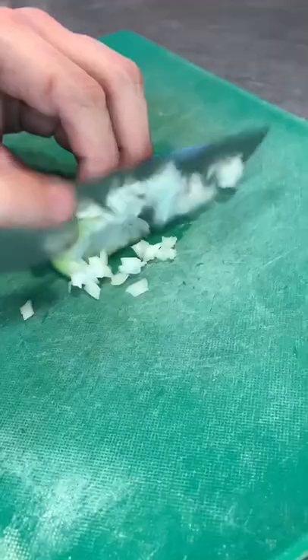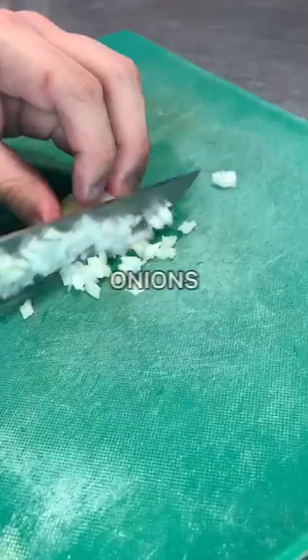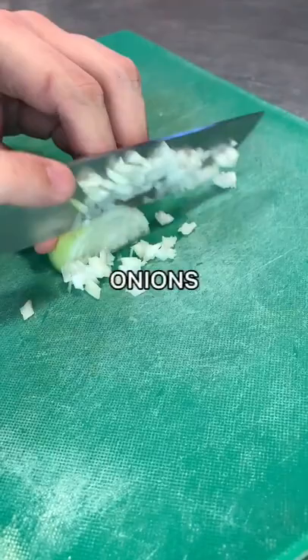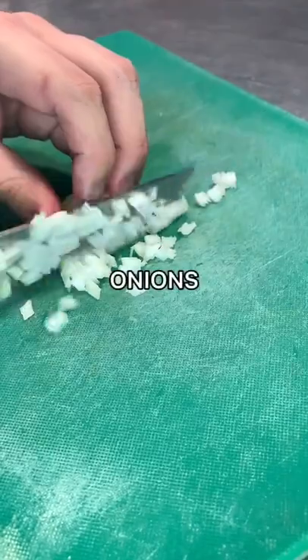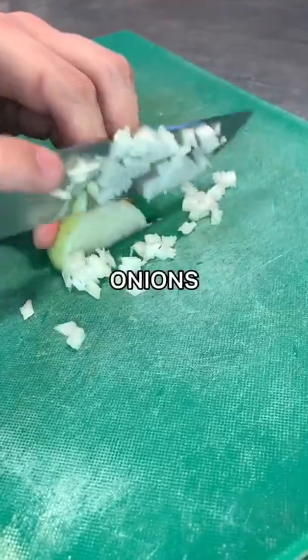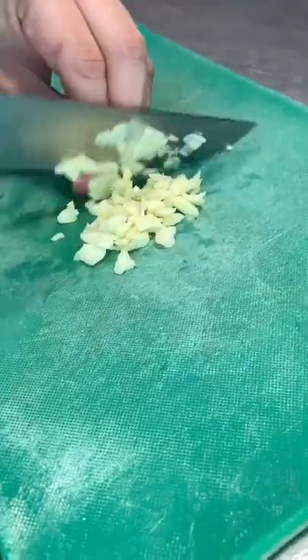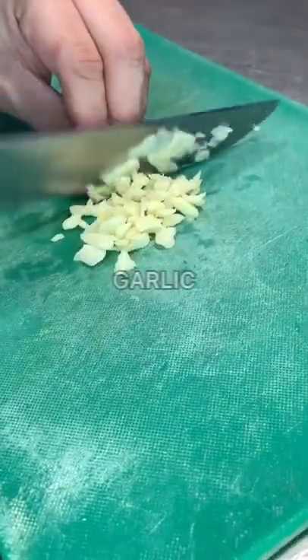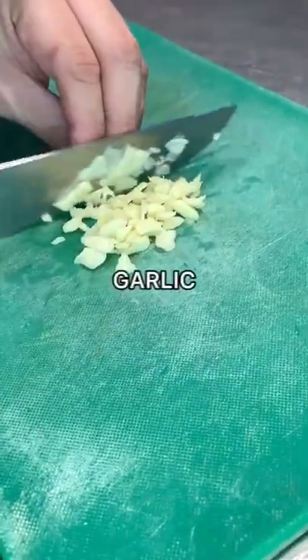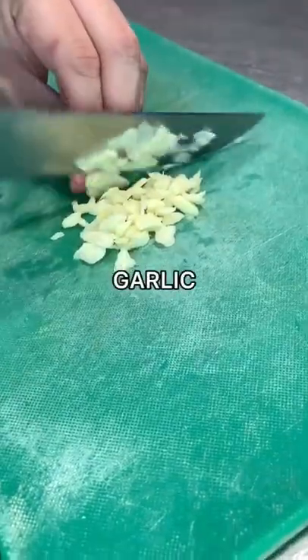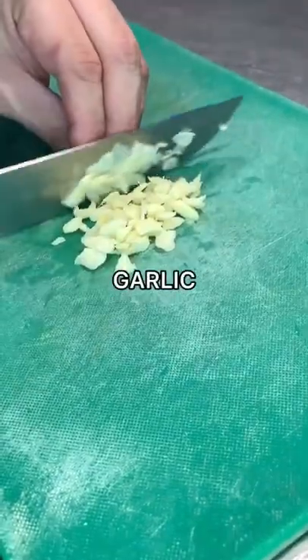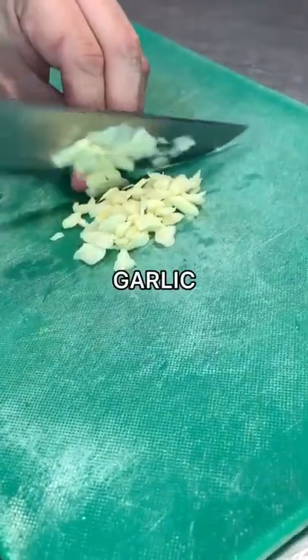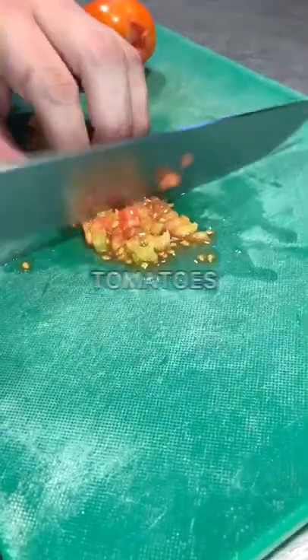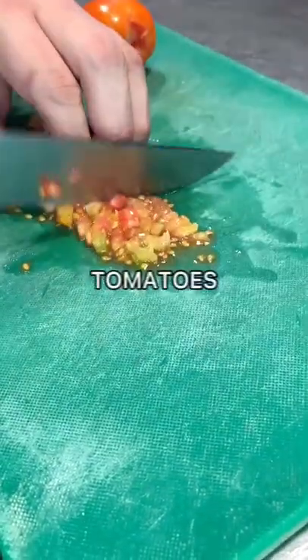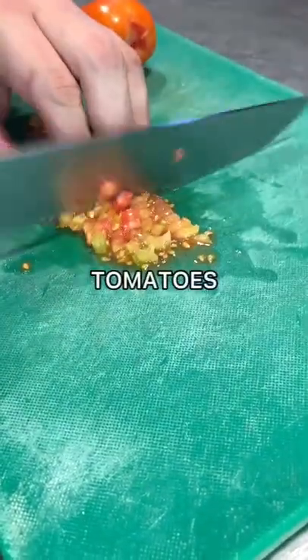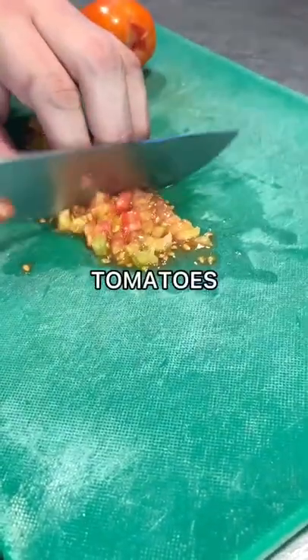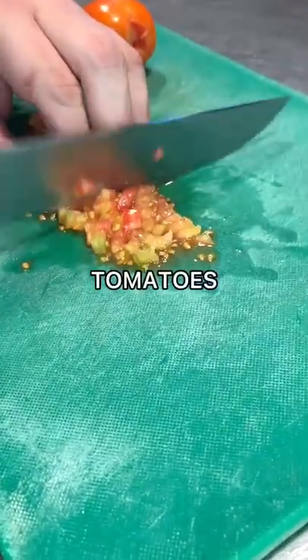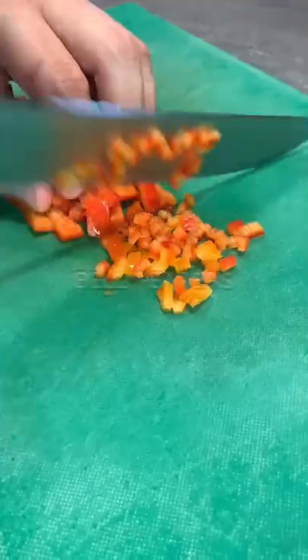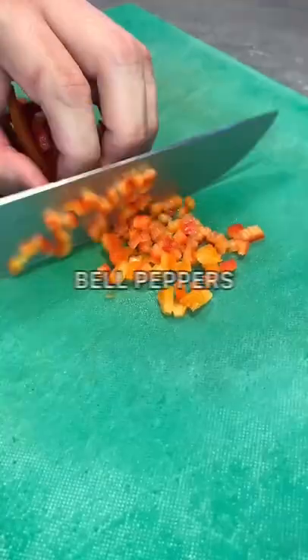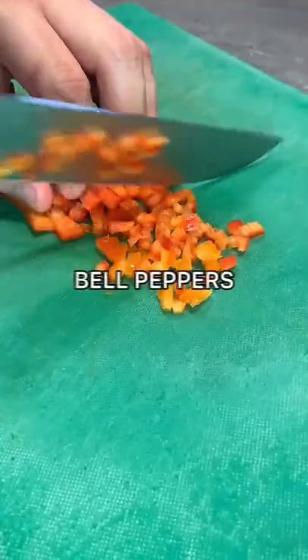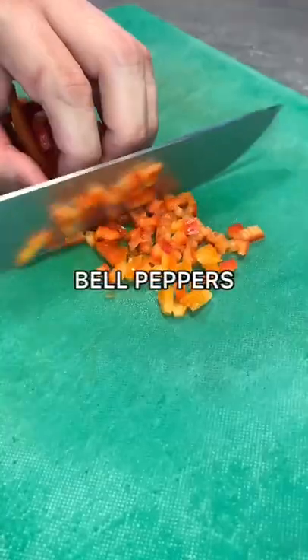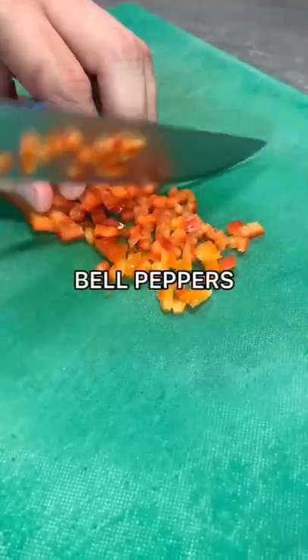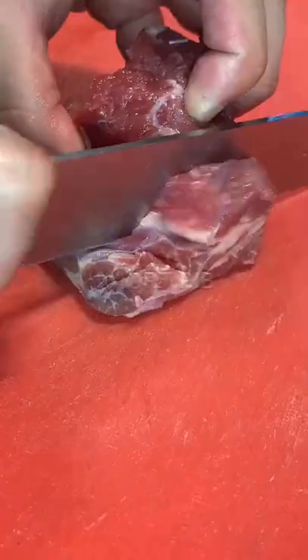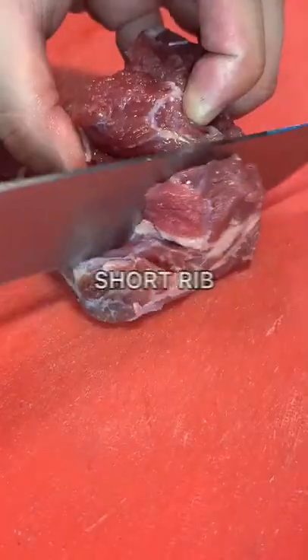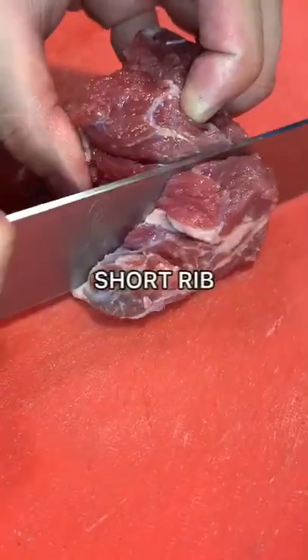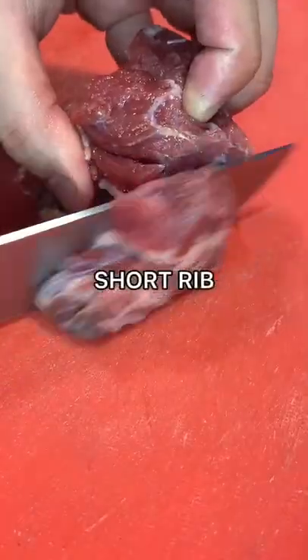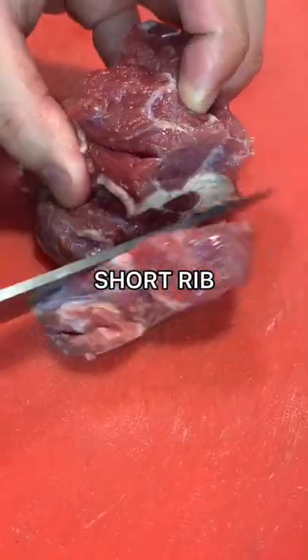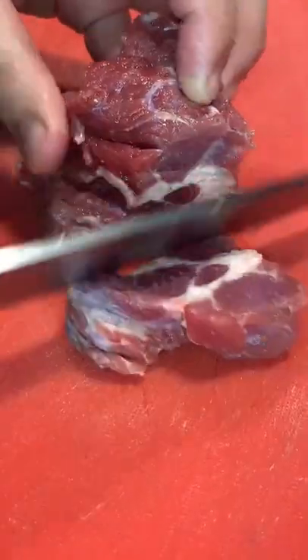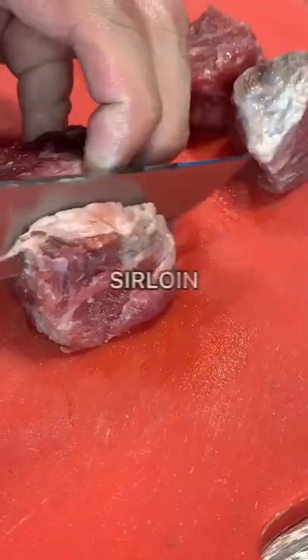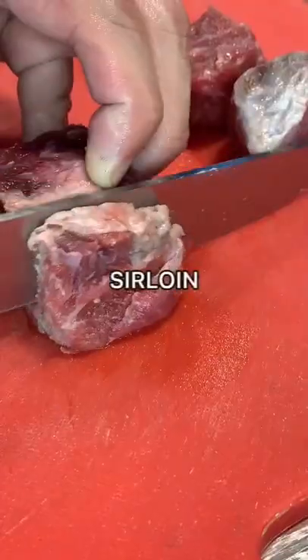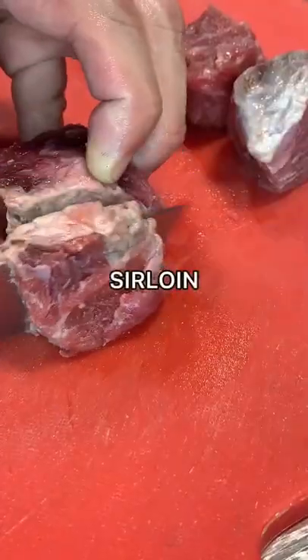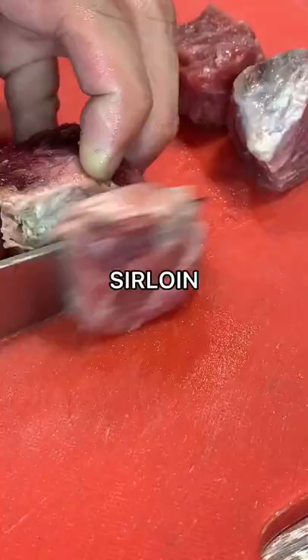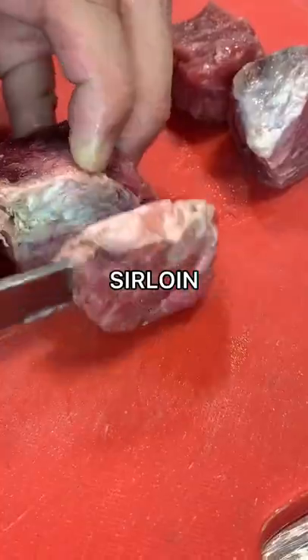Slice some onions, garlic, tomatoes, and bell peppers. Slice some beef — short rib and sirloin.